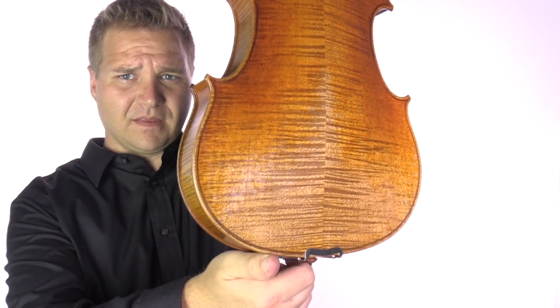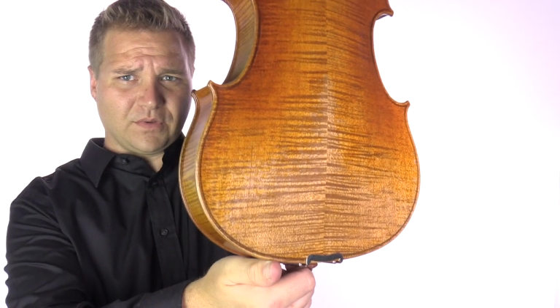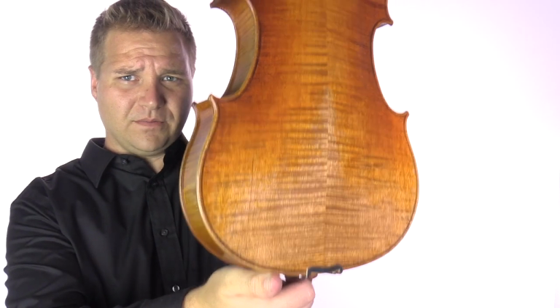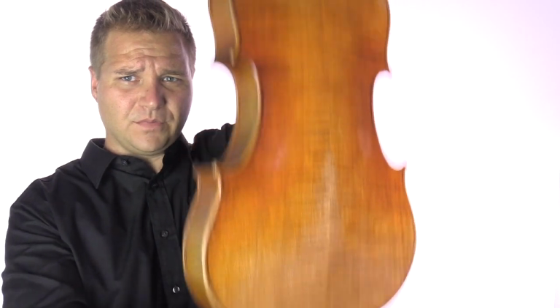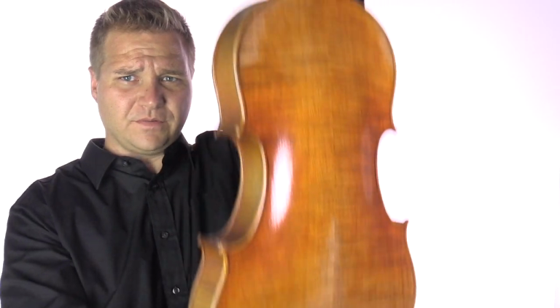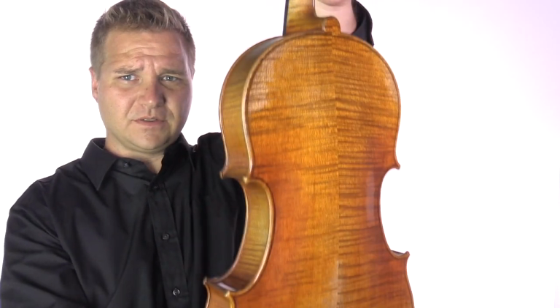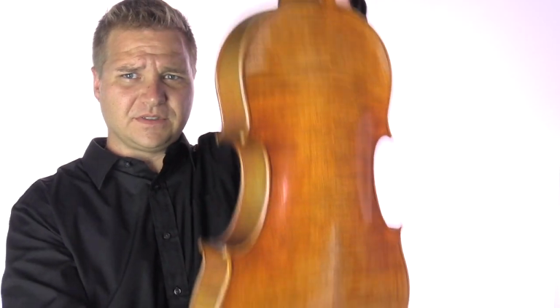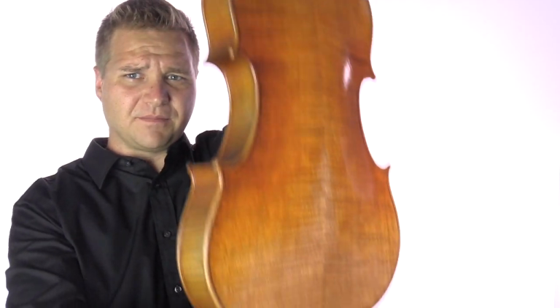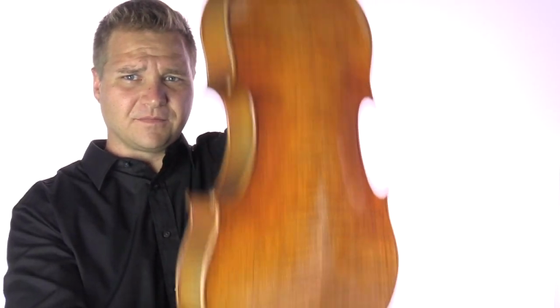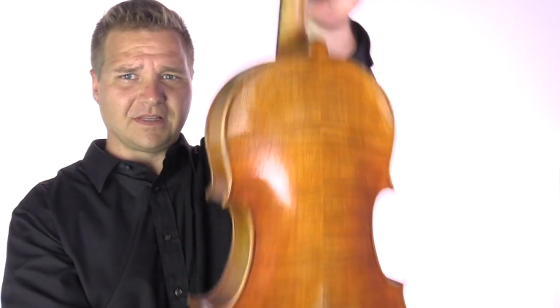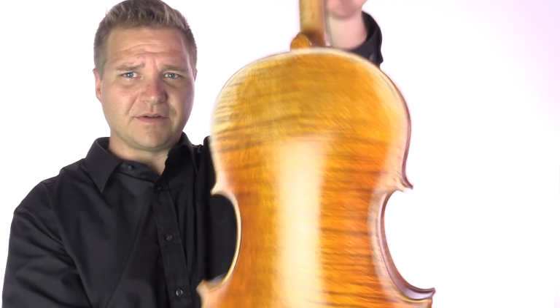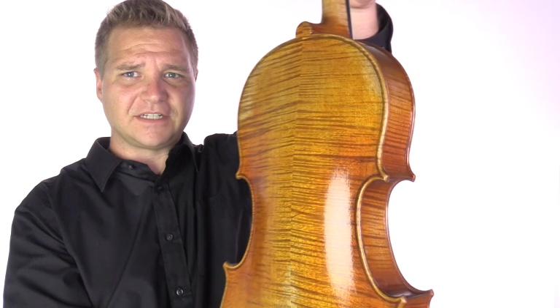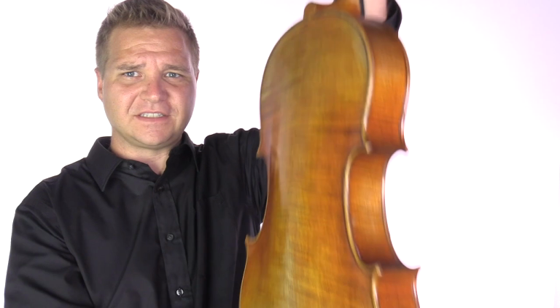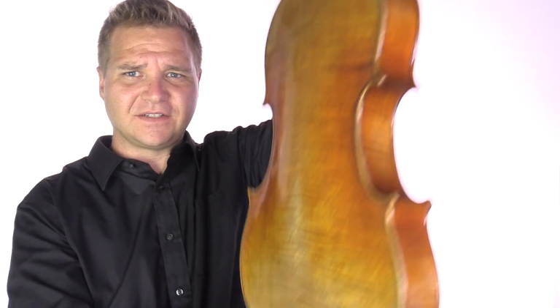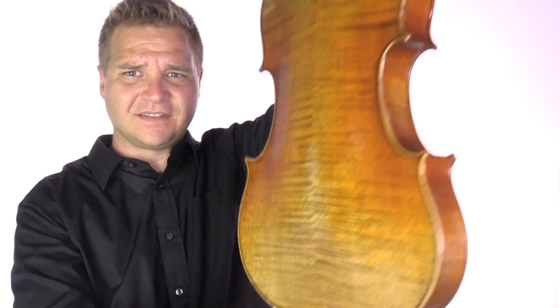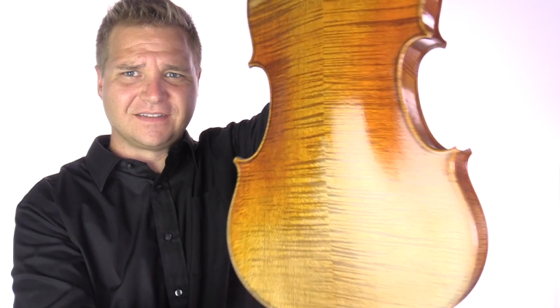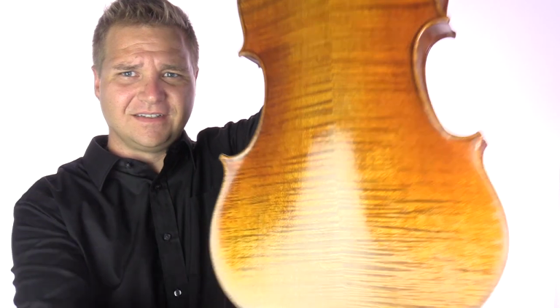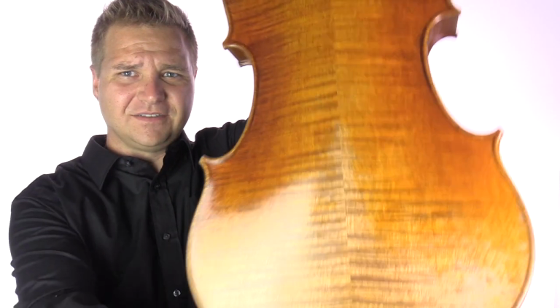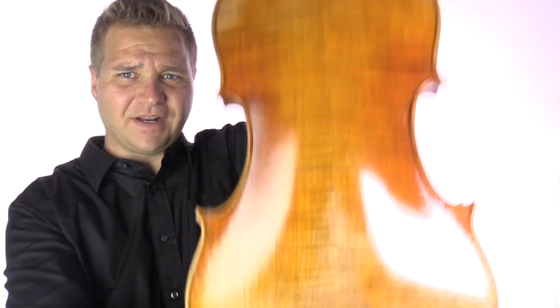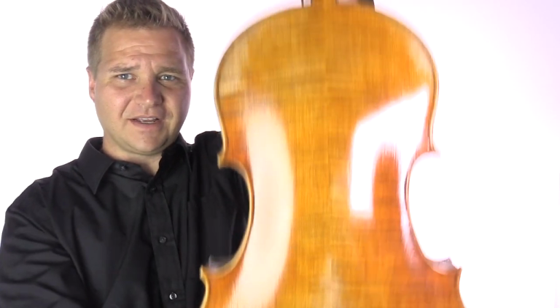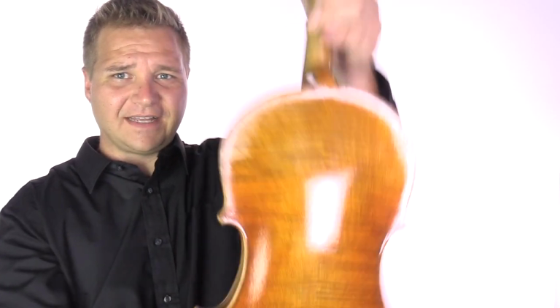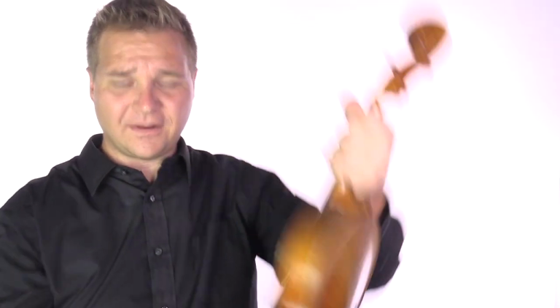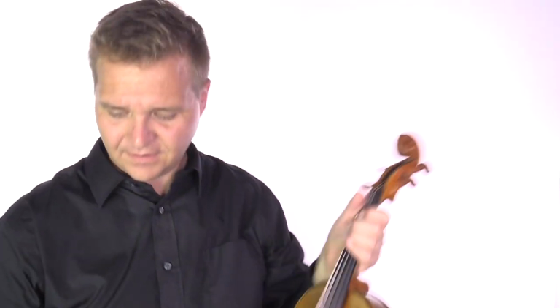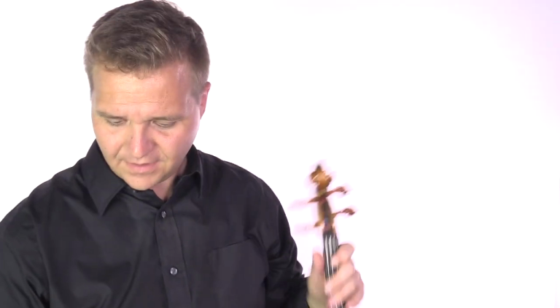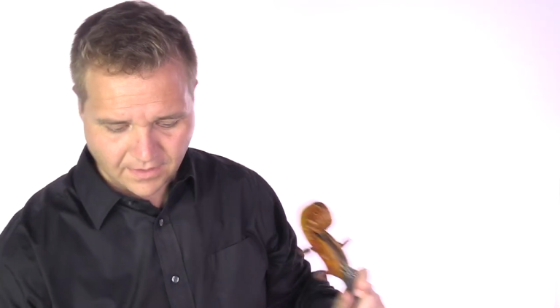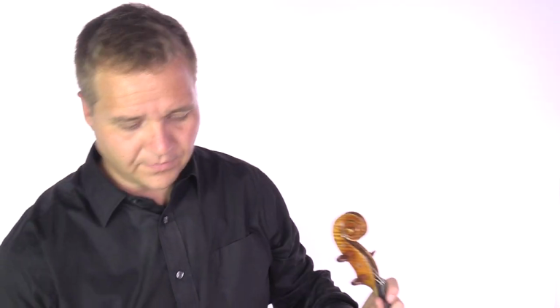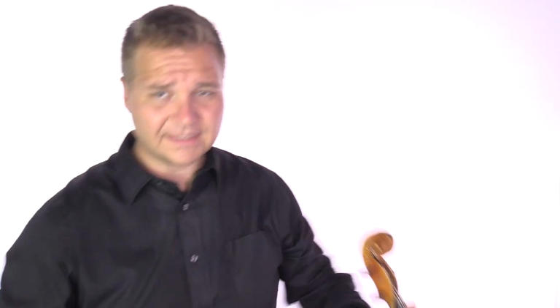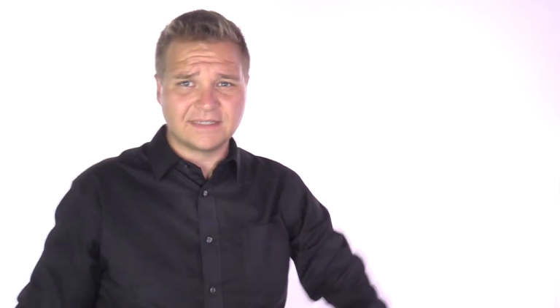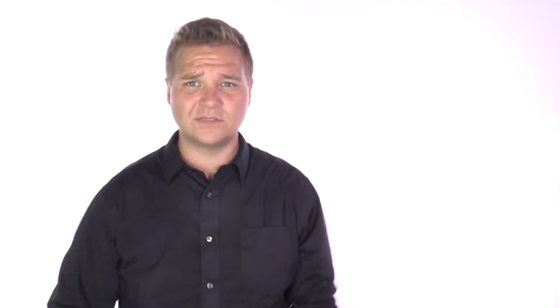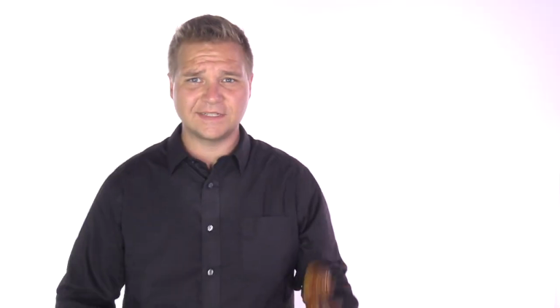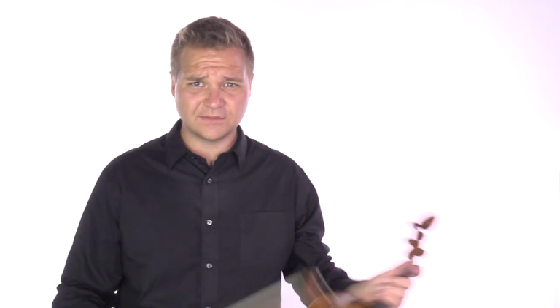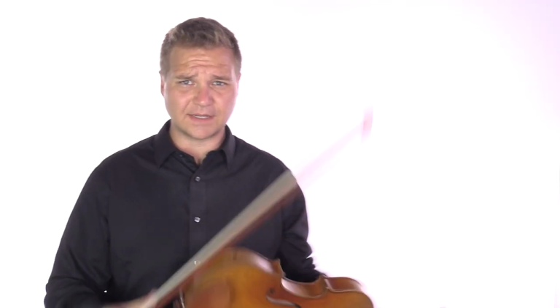There we go, beautiful instrument. Sorry, a lot of reflection, so I'll try to cut that down. All right, this is what it sounds like.